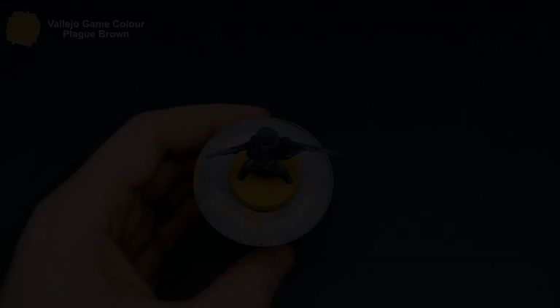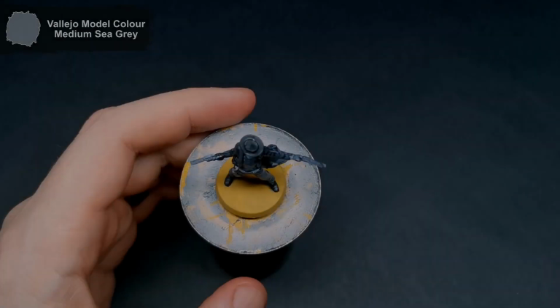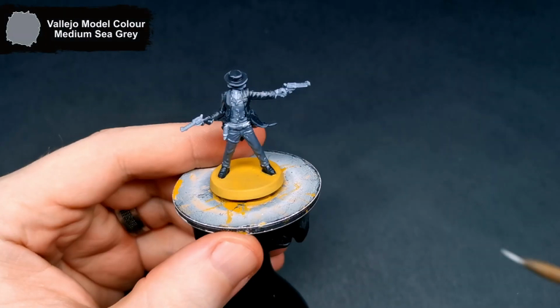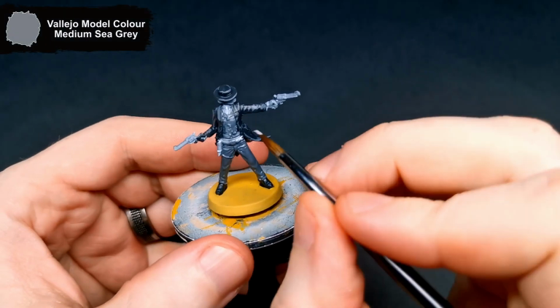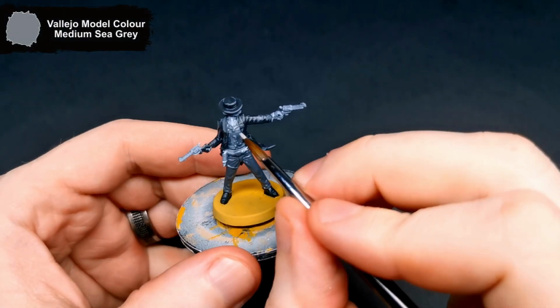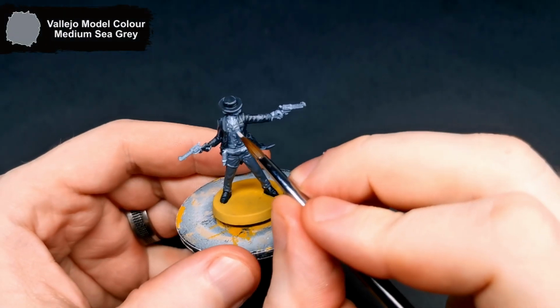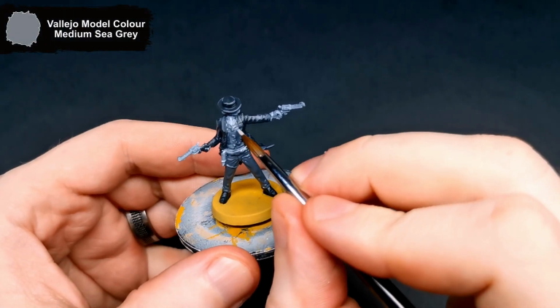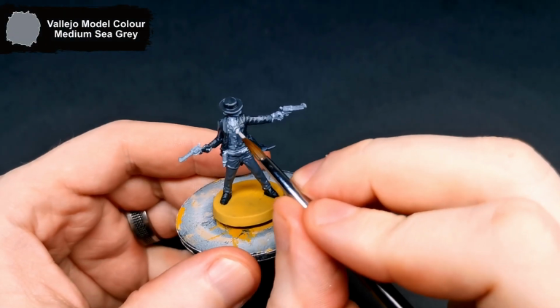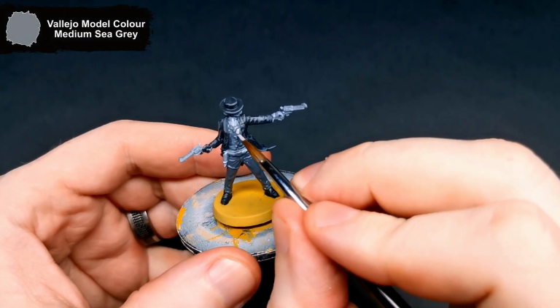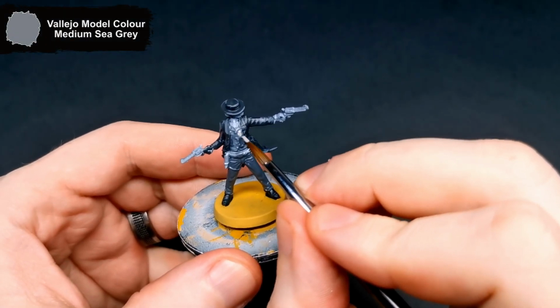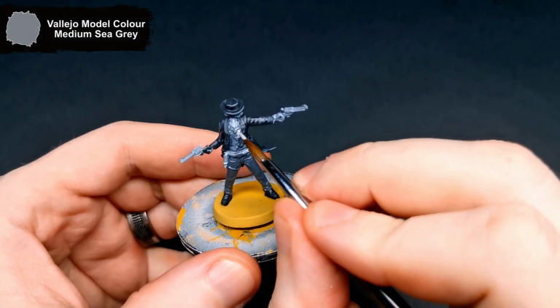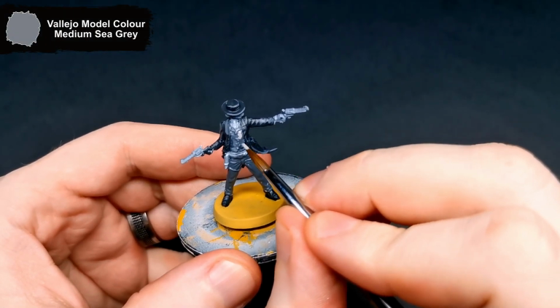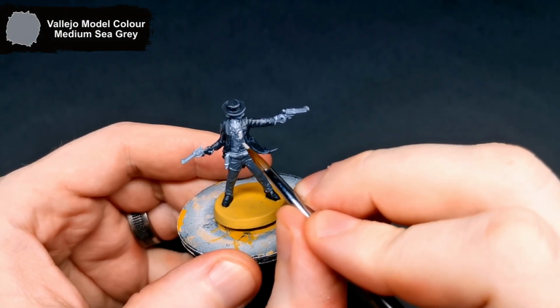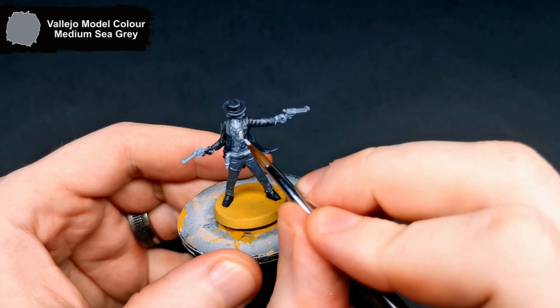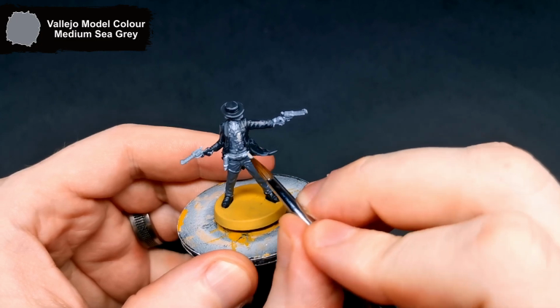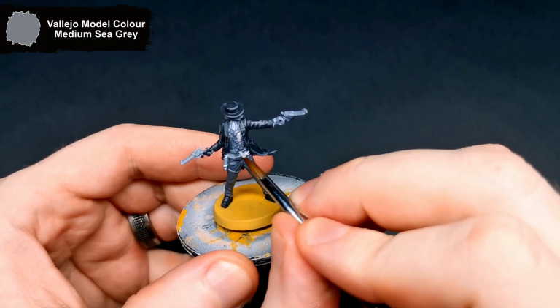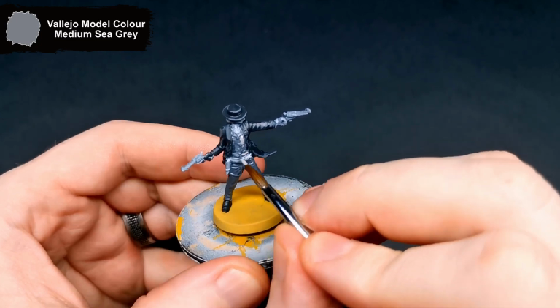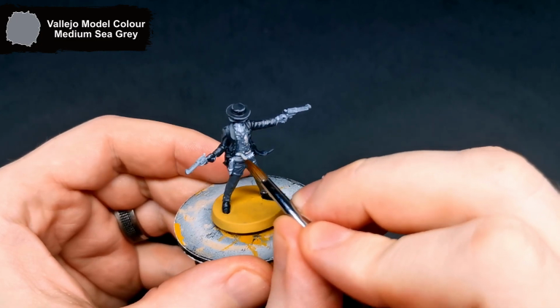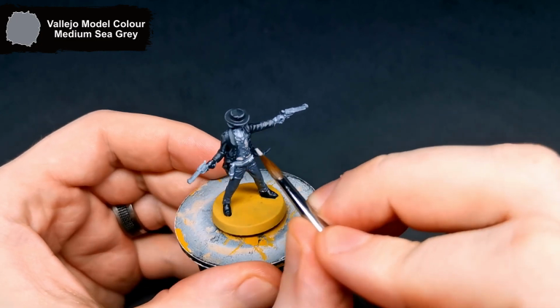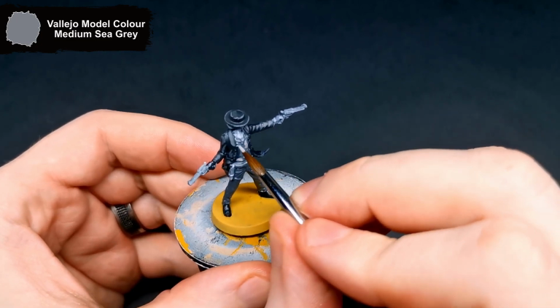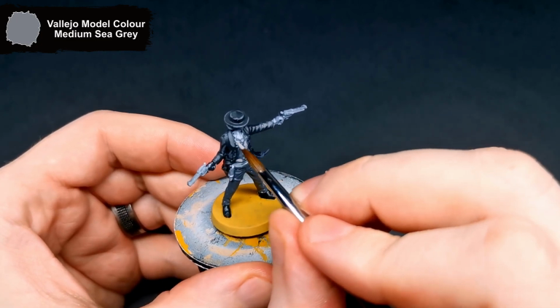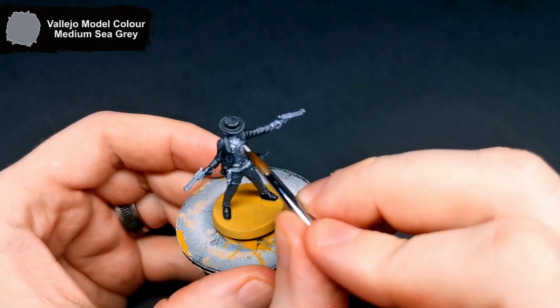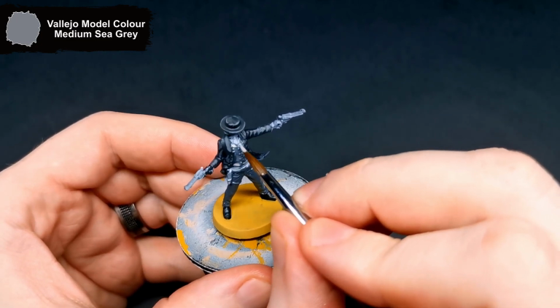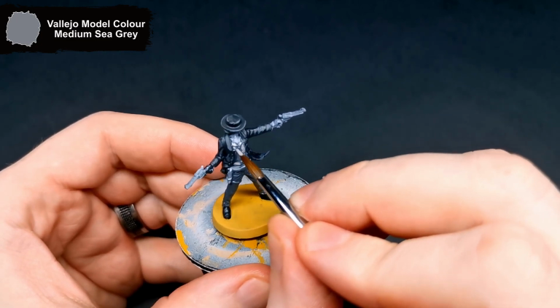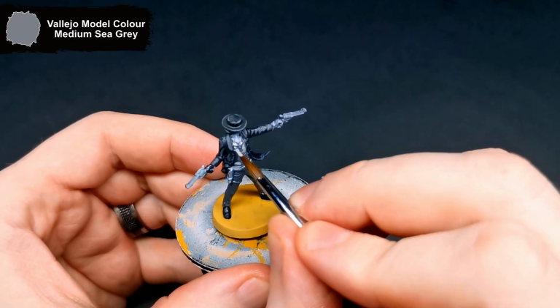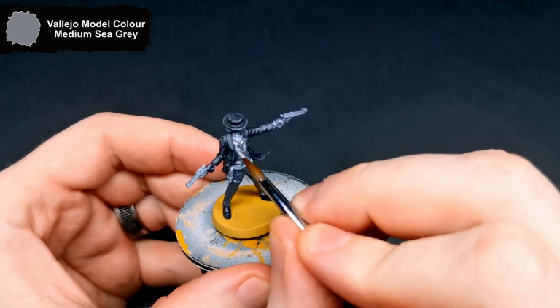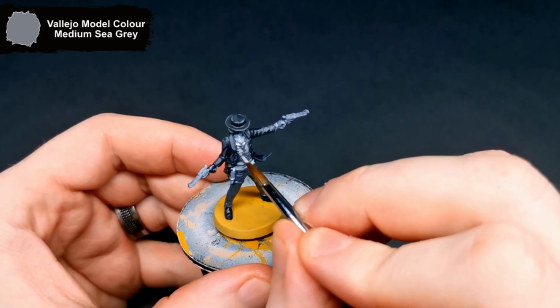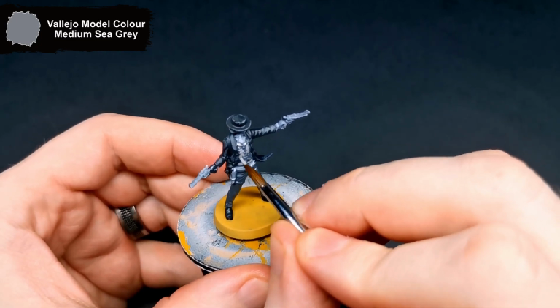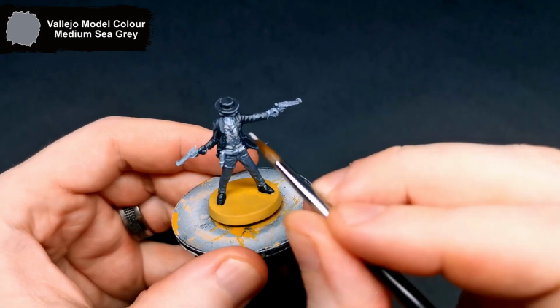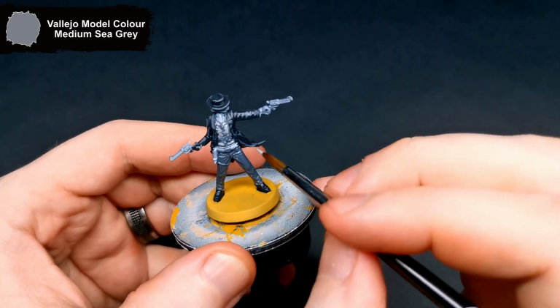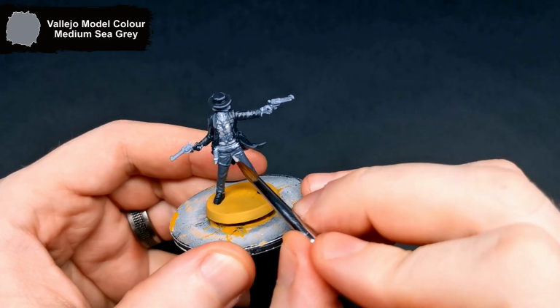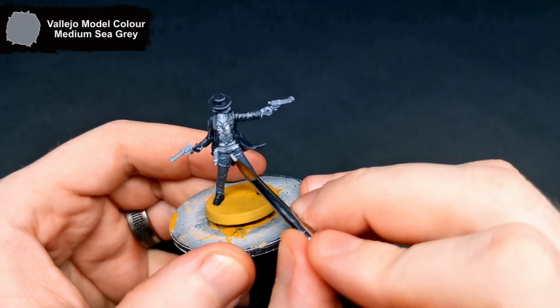Now, to add a highlight to his trousers and waistcoat, I went for Medium Sea Grey, just to brighten up all of the tops of the folds and the flat areas.